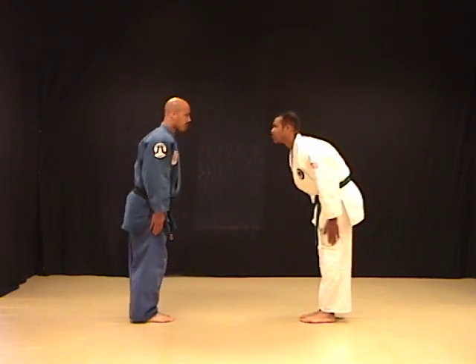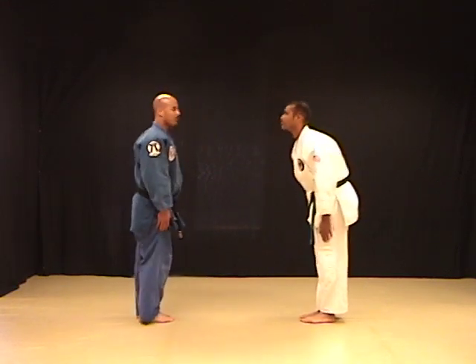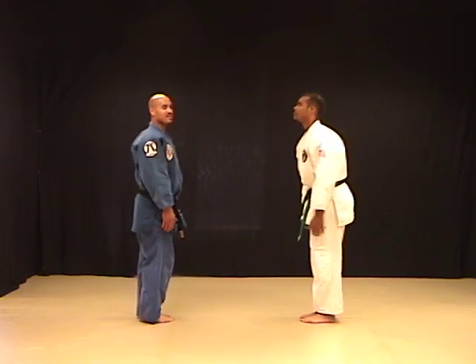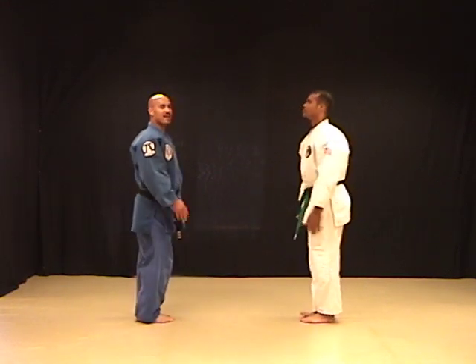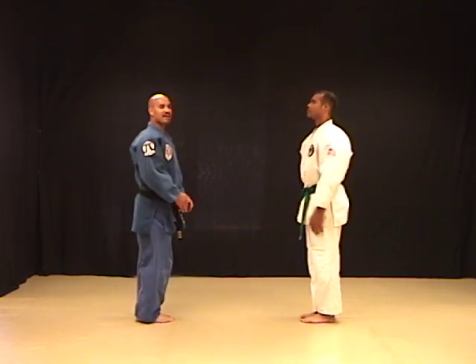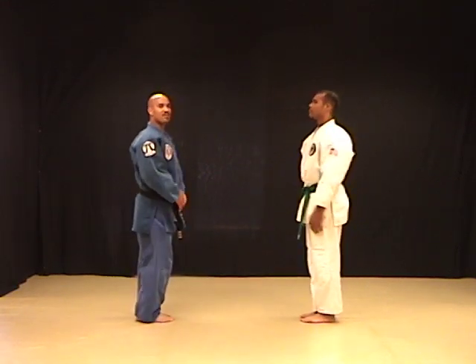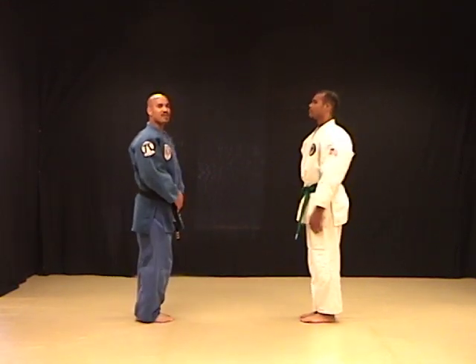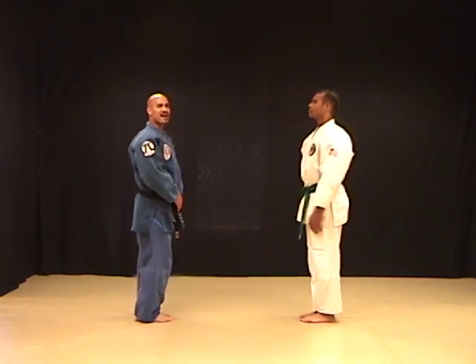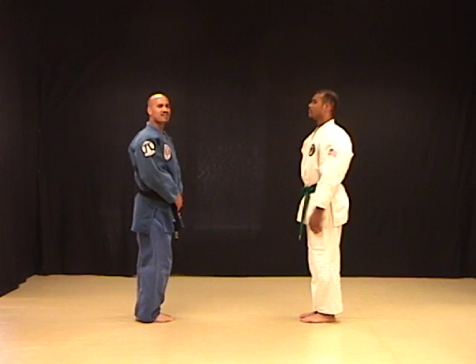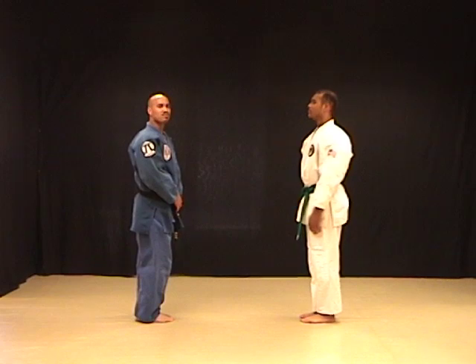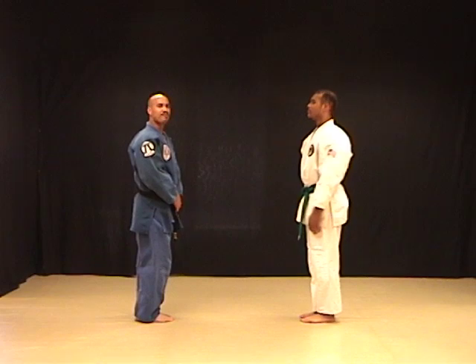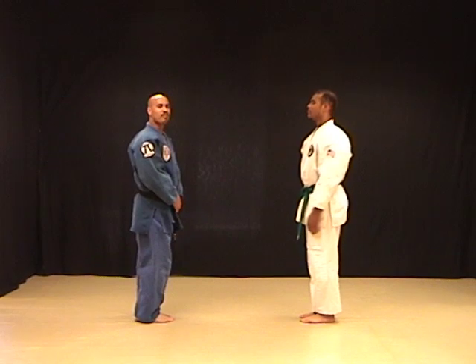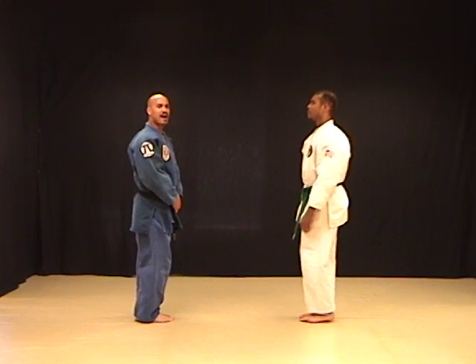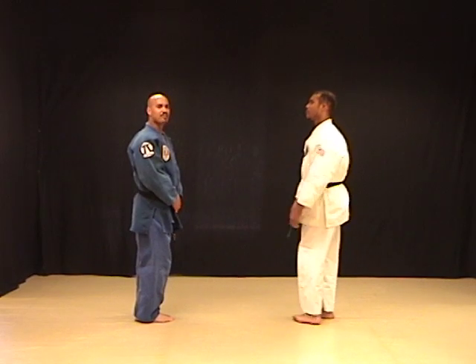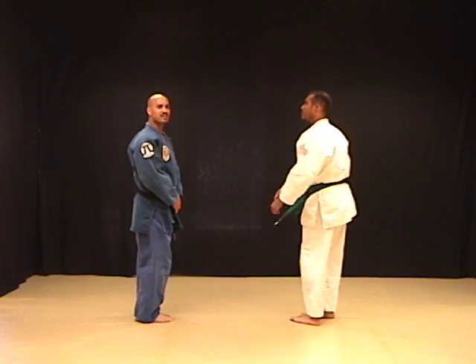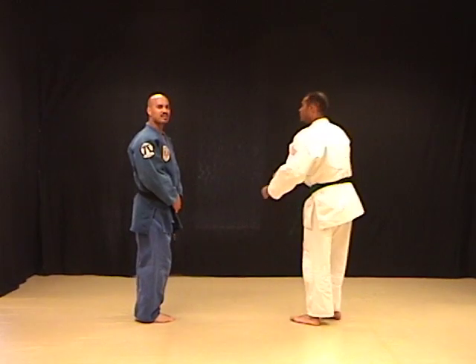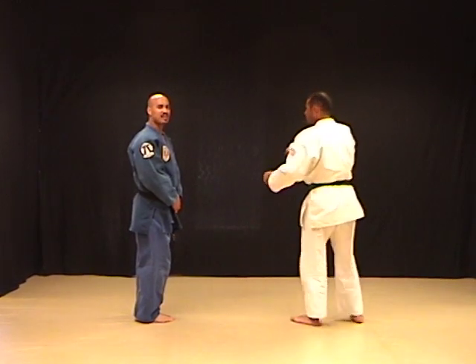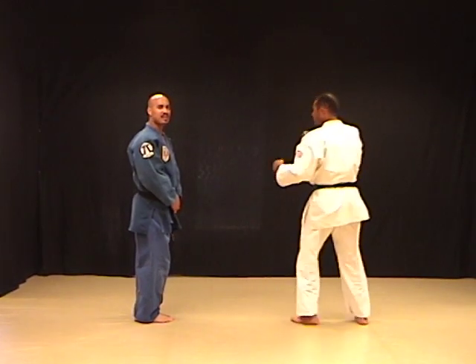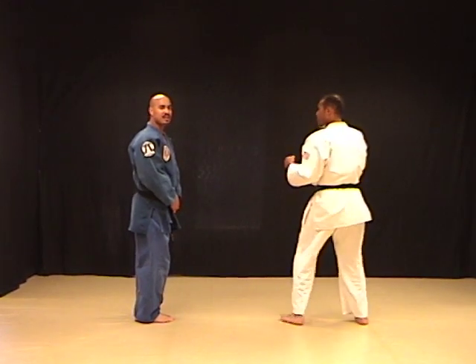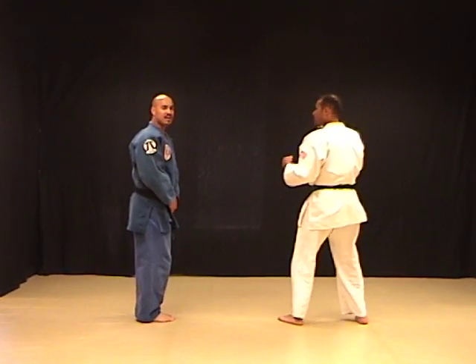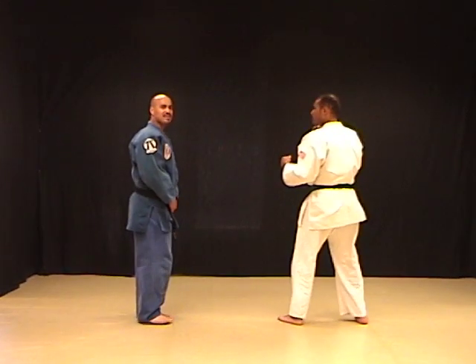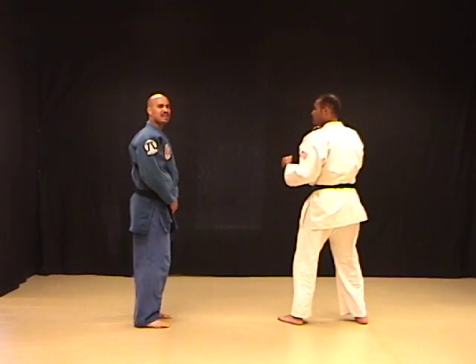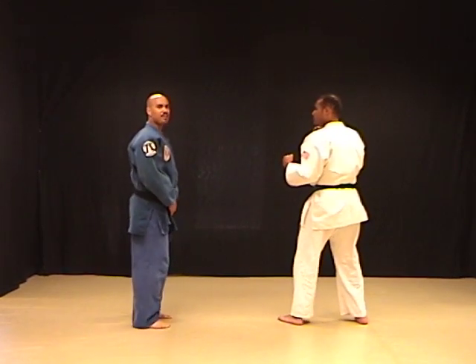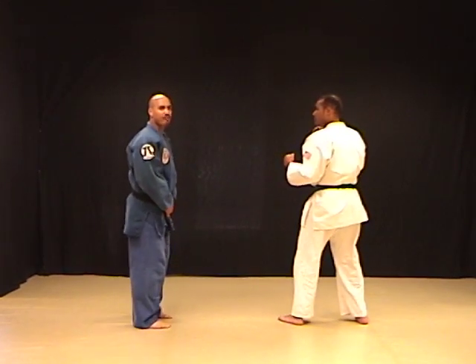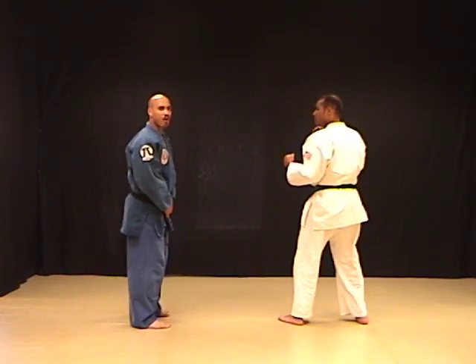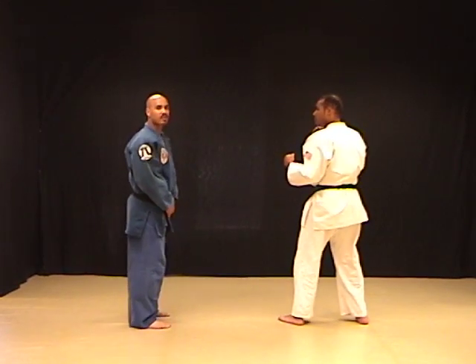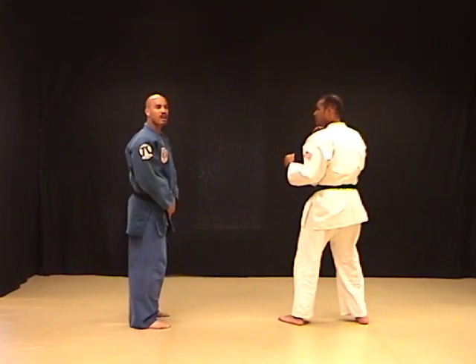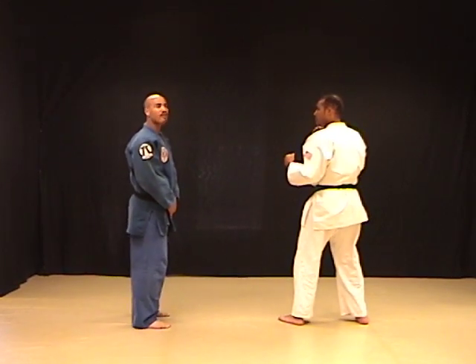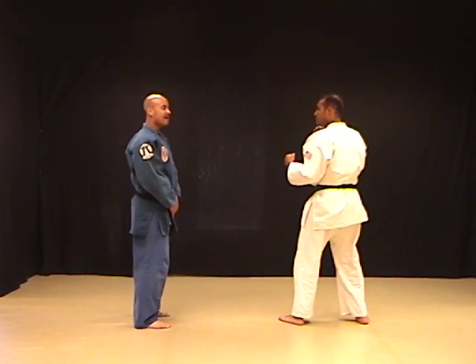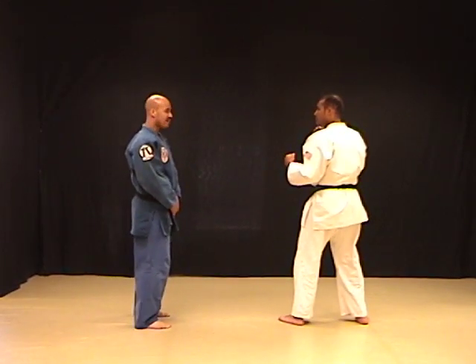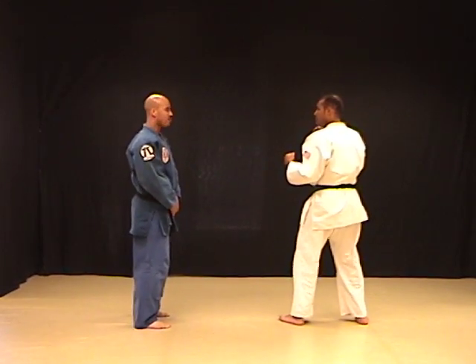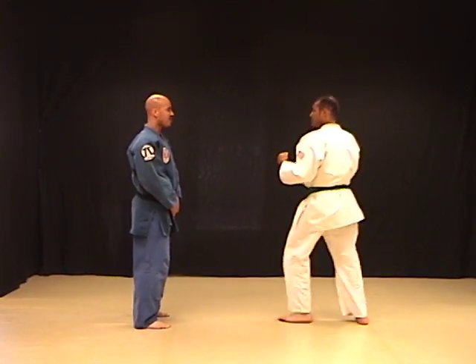Once again, Uki has right foot back position. He's stepping forward, throwing a roundhouse punch.